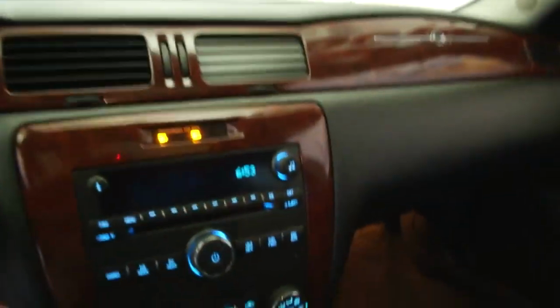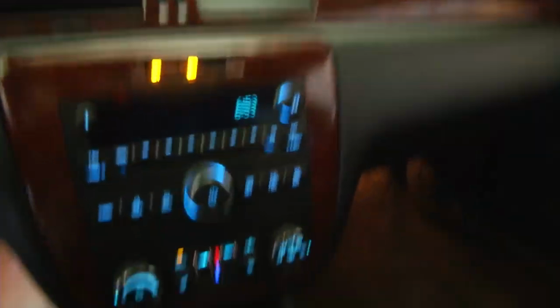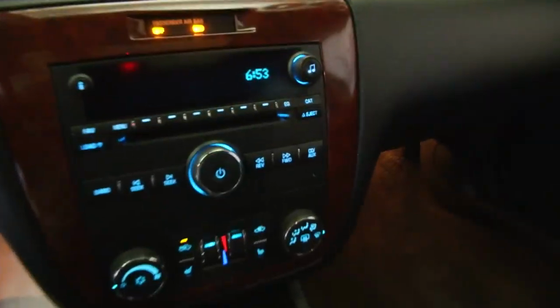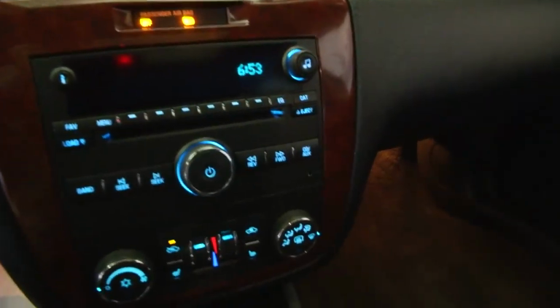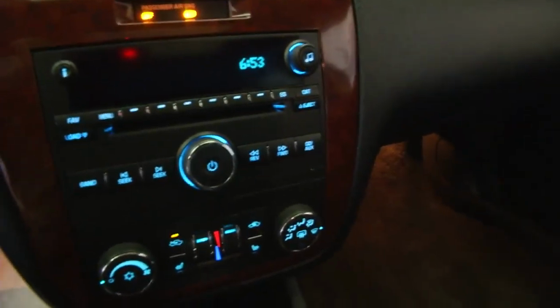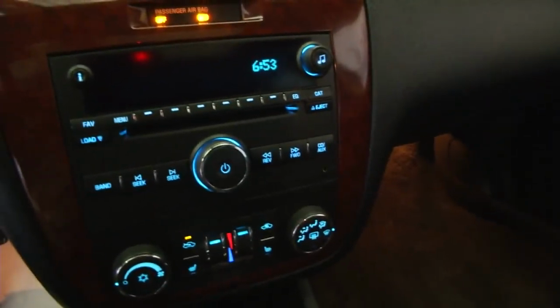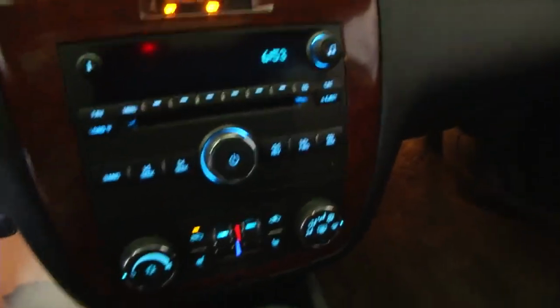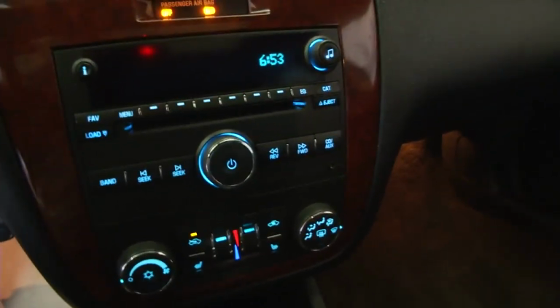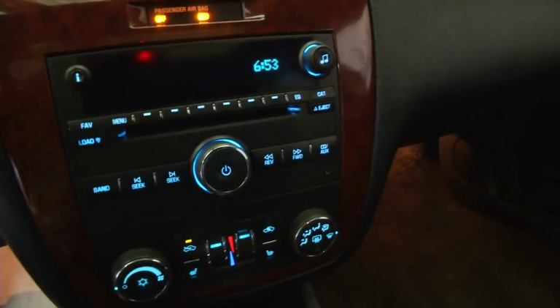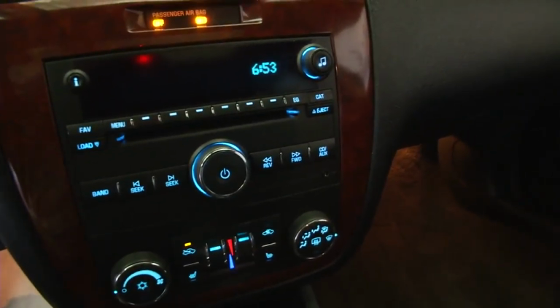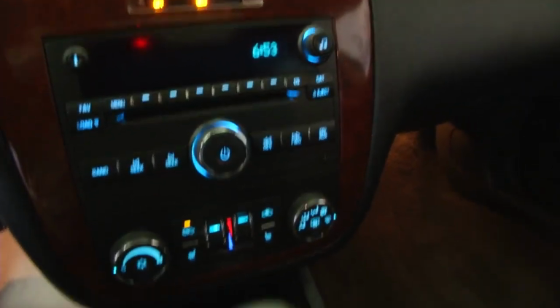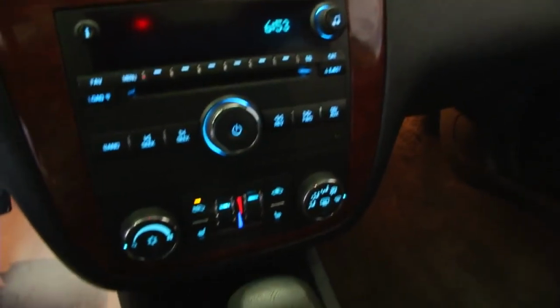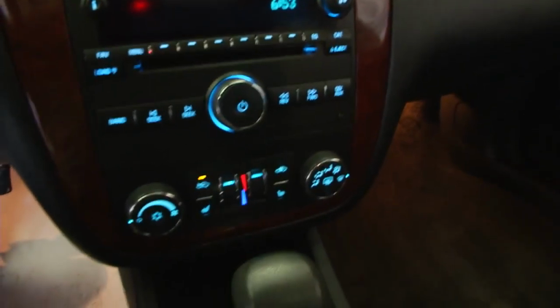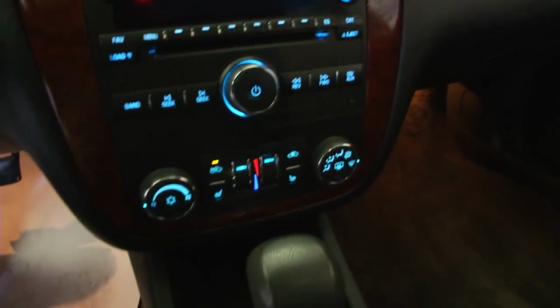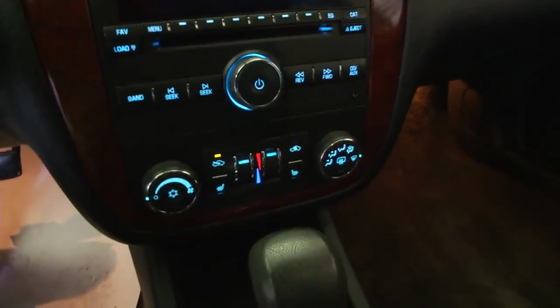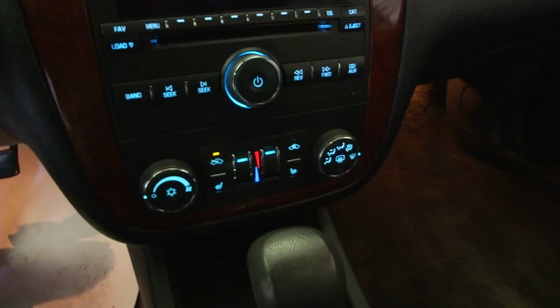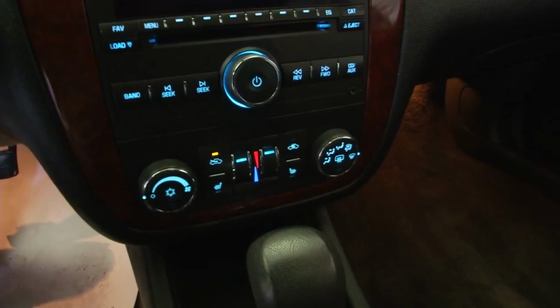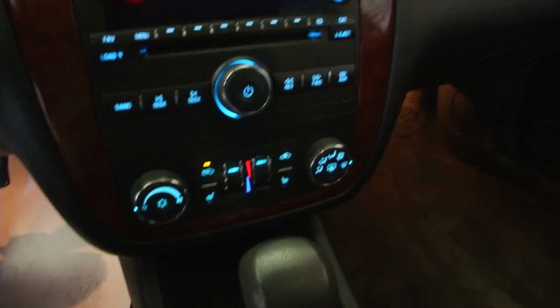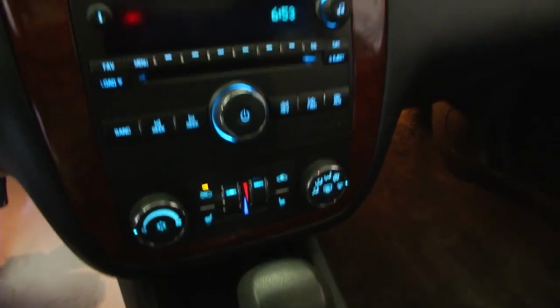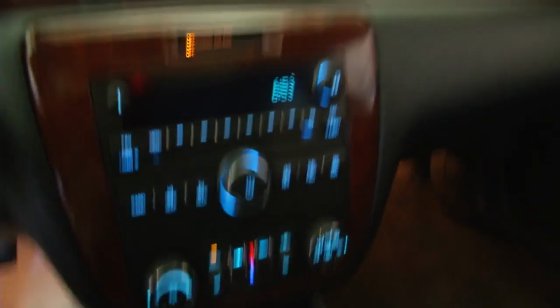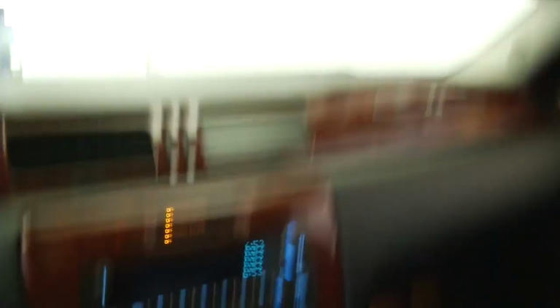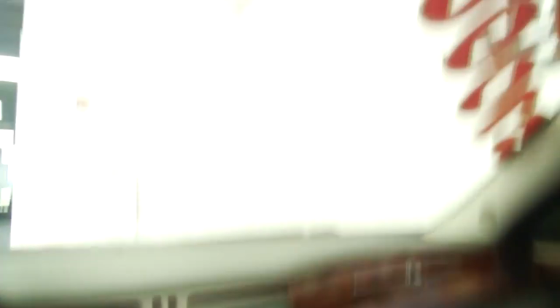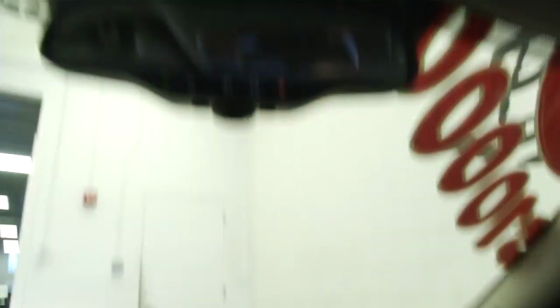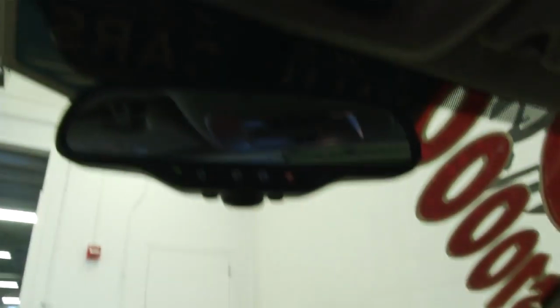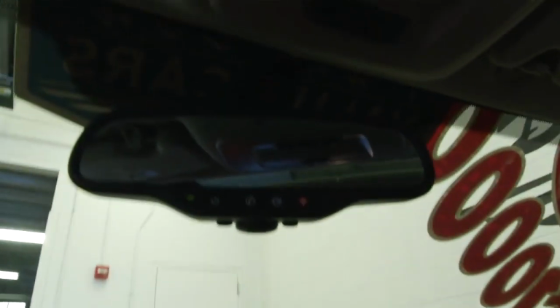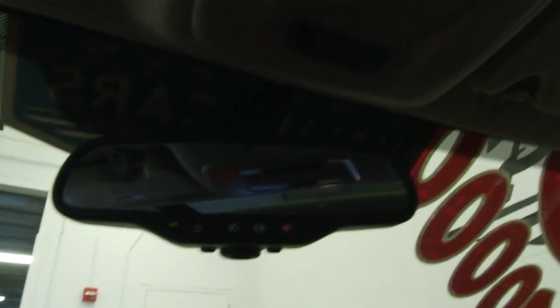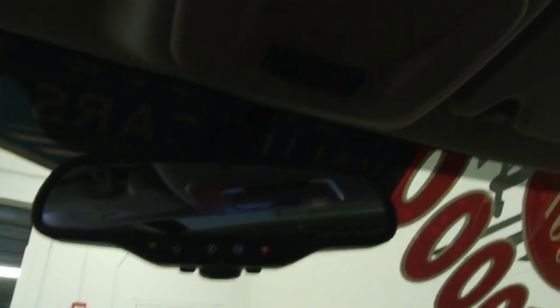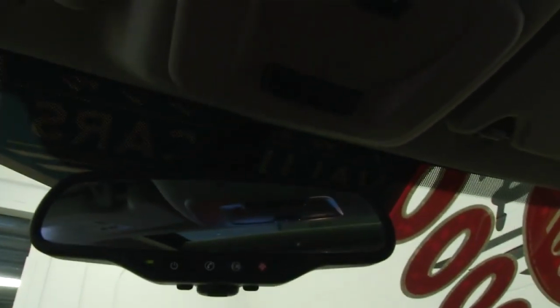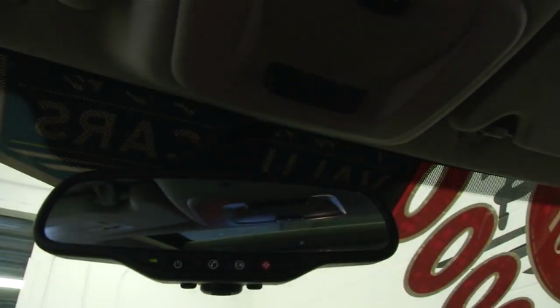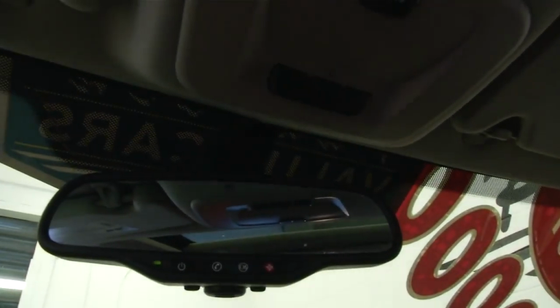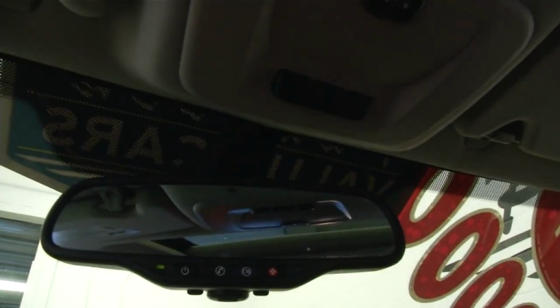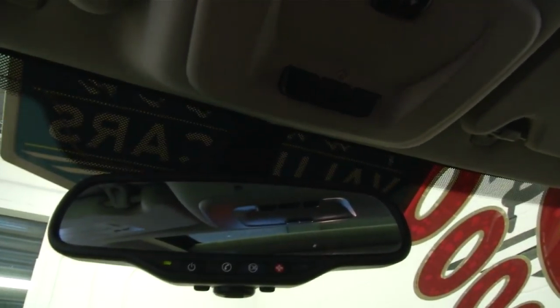AM/FM radio, CD player. OnStar is available with a subscription.